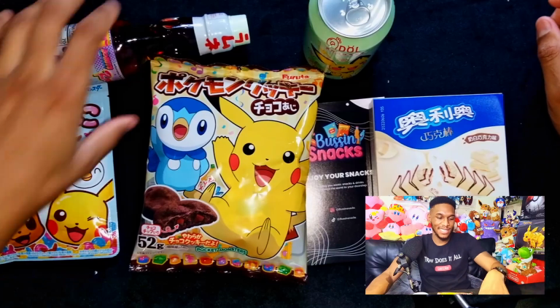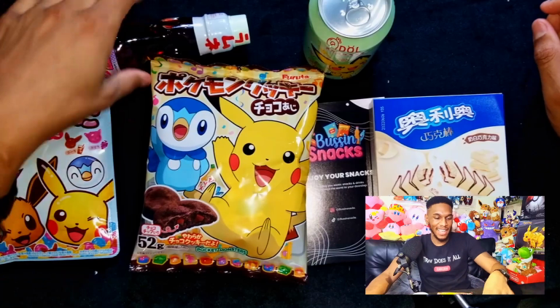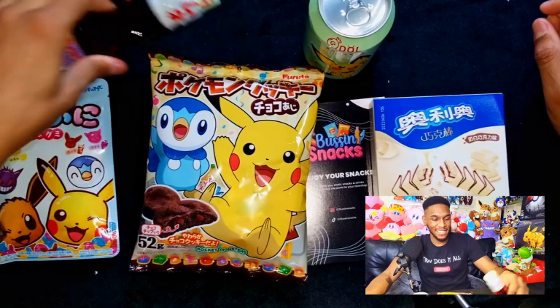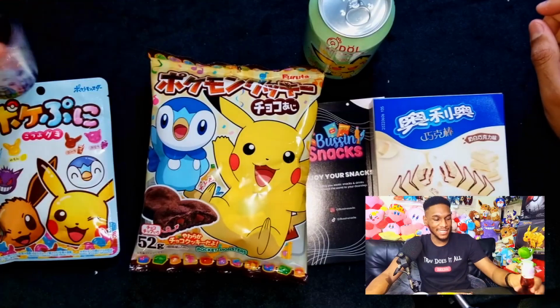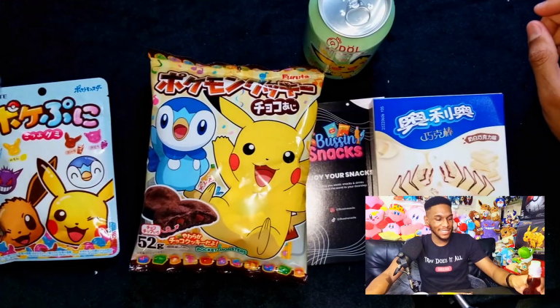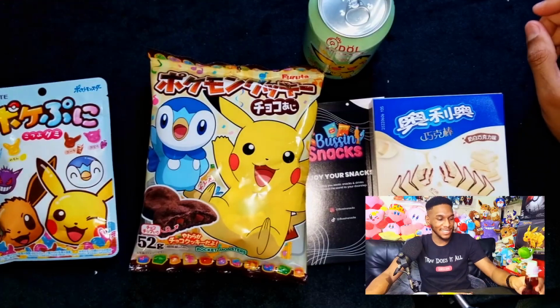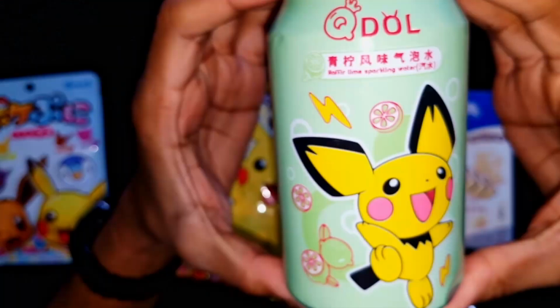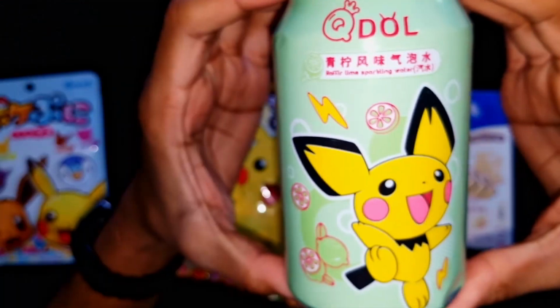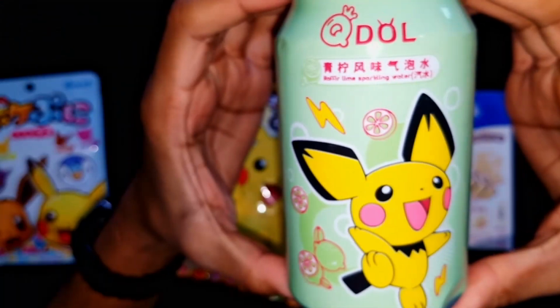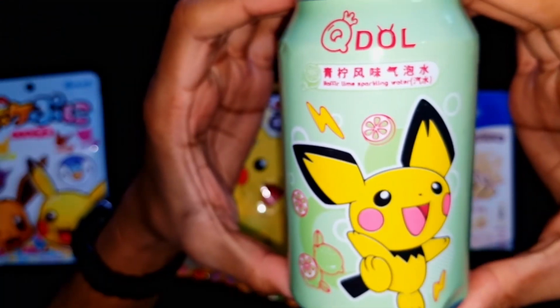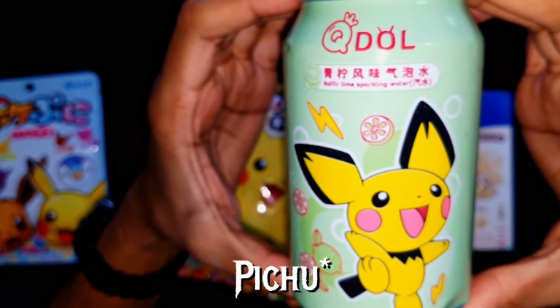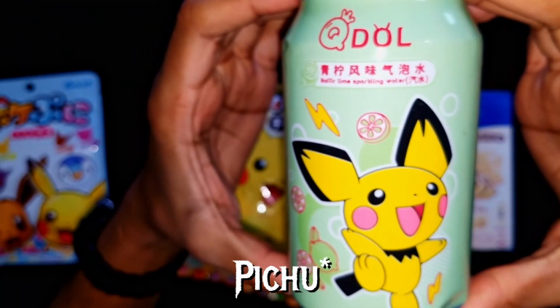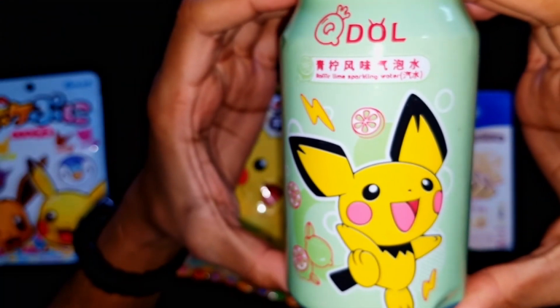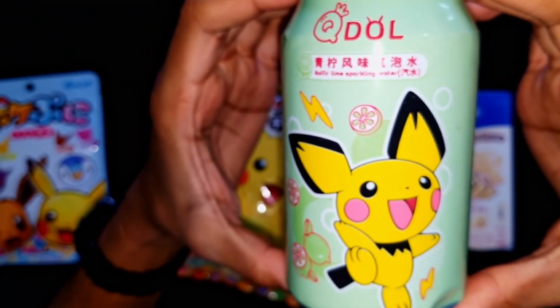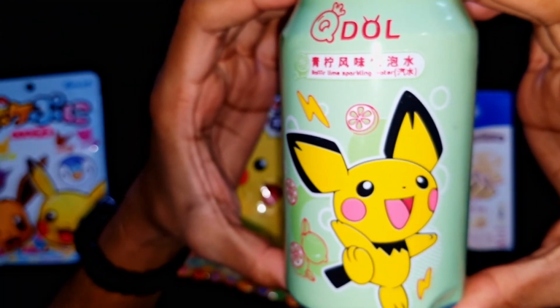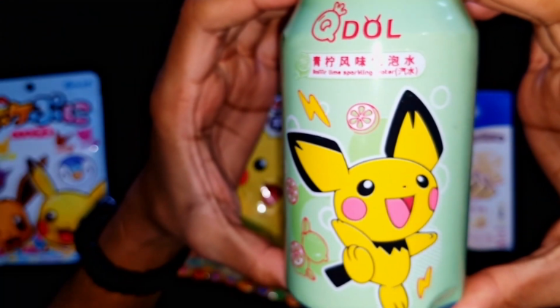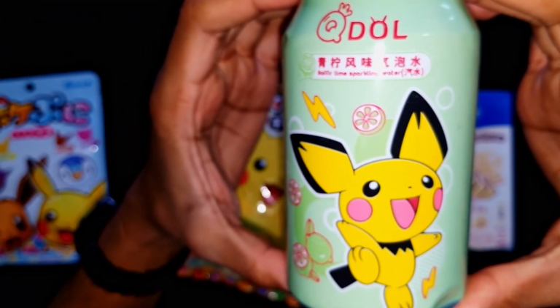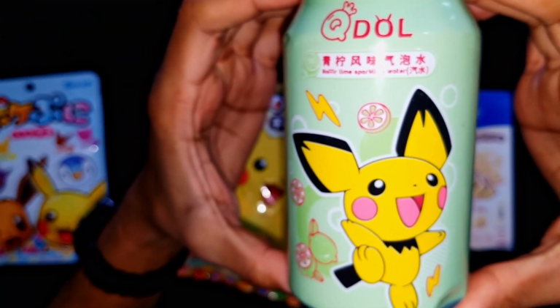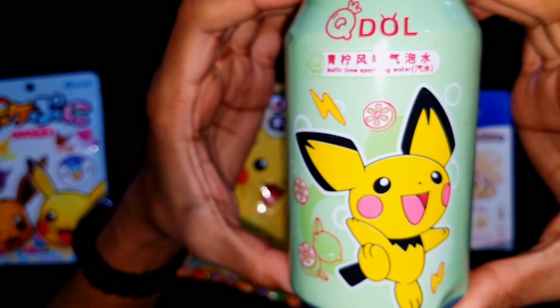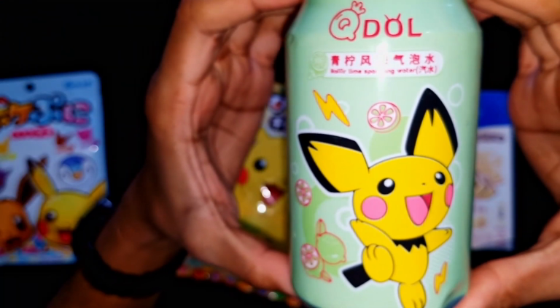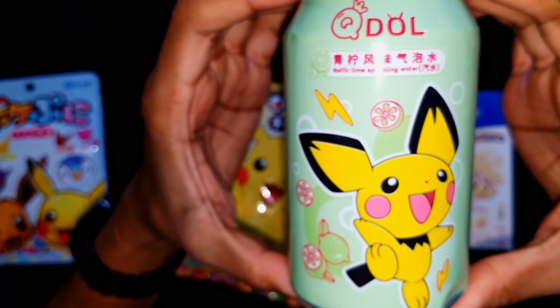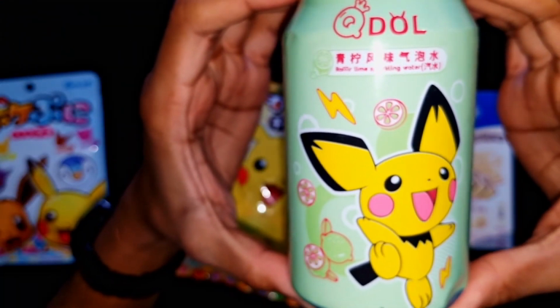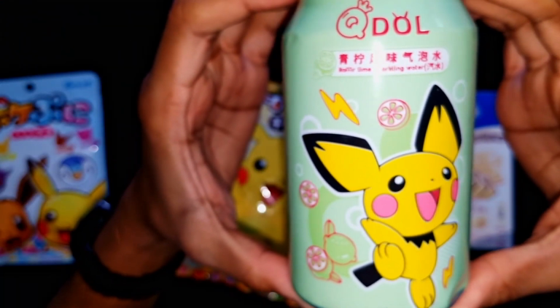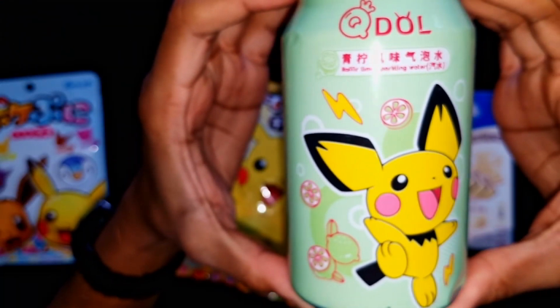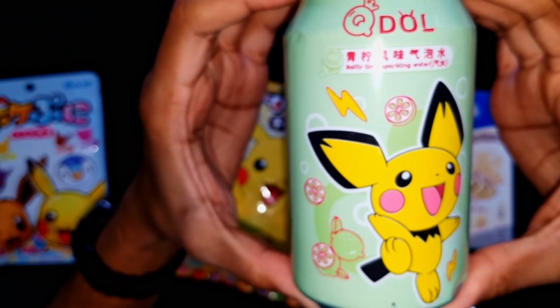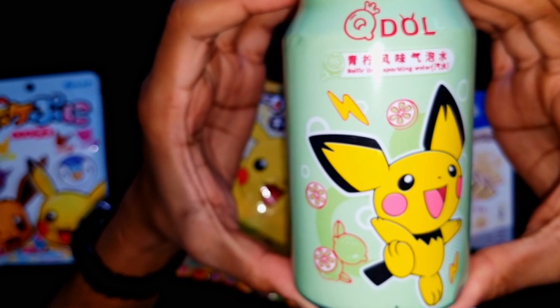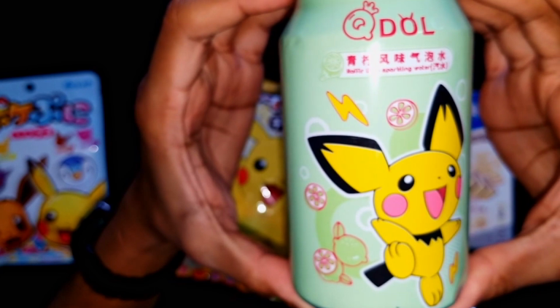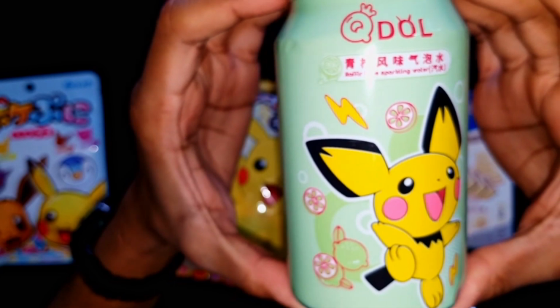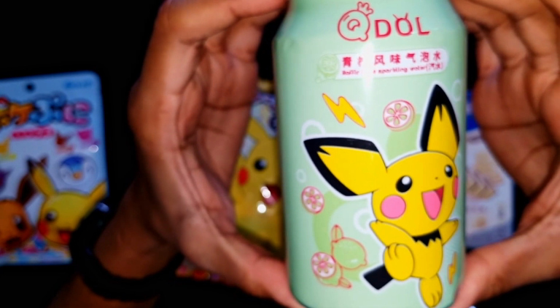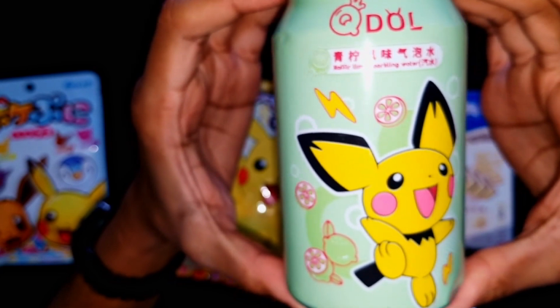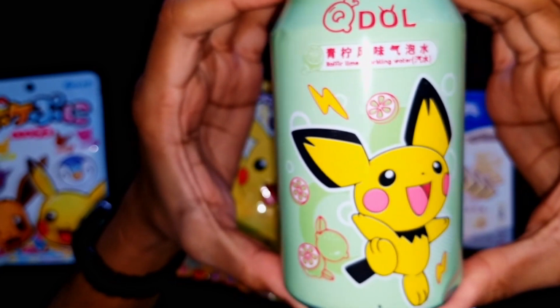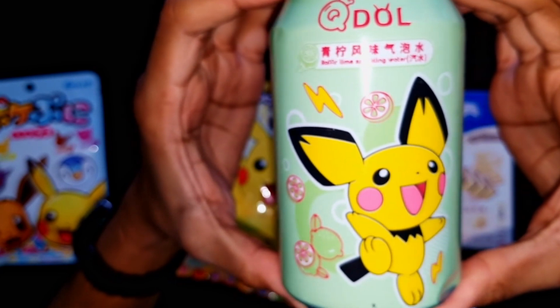We got the Pikachu lime drink at the top — it says Q Doll. Anybody familiar with this brand?